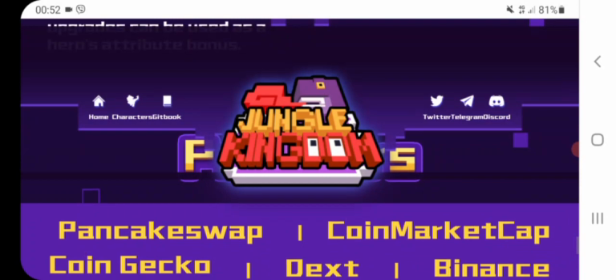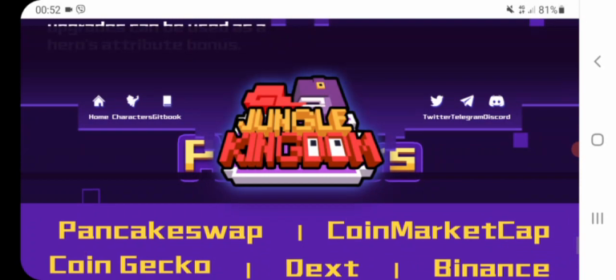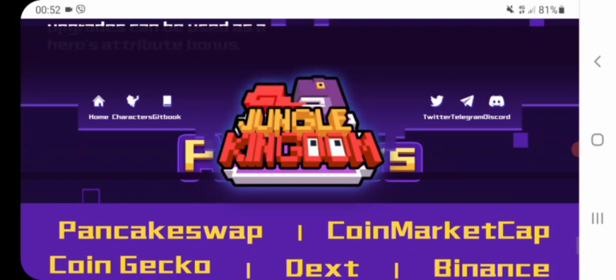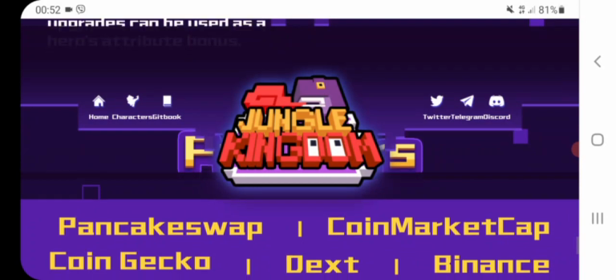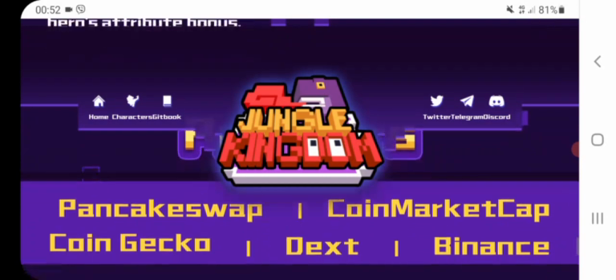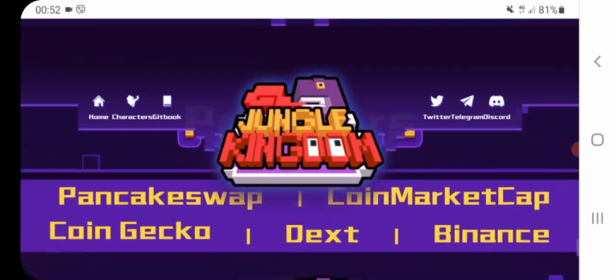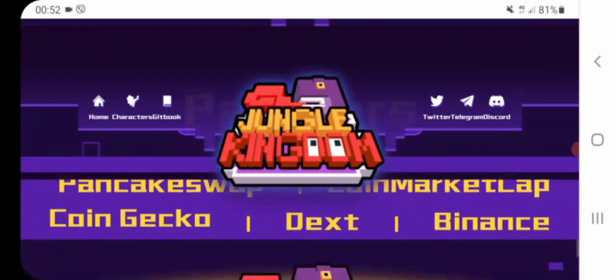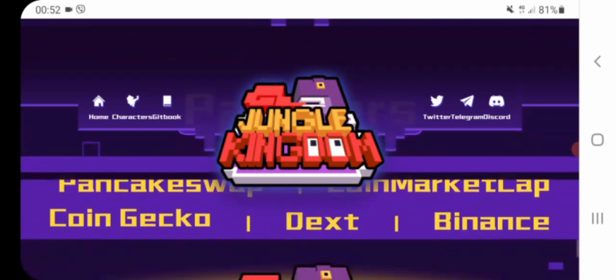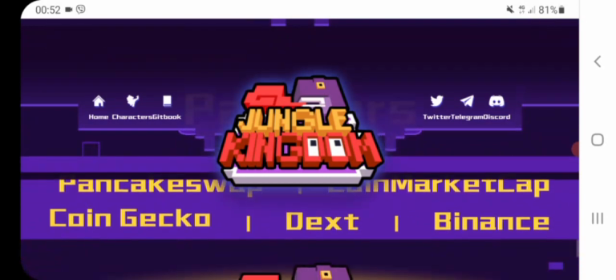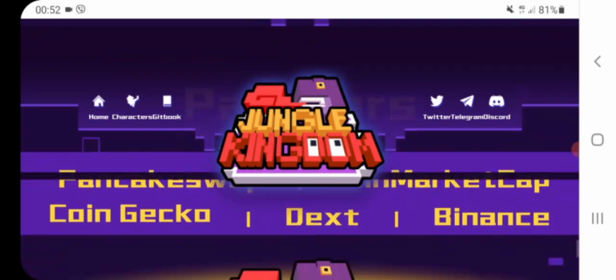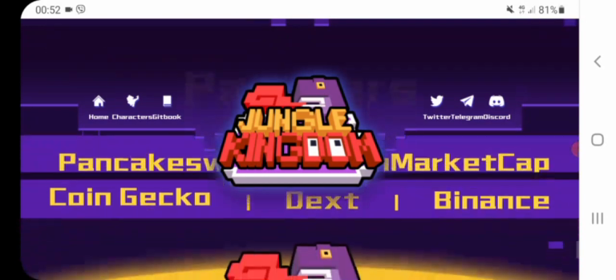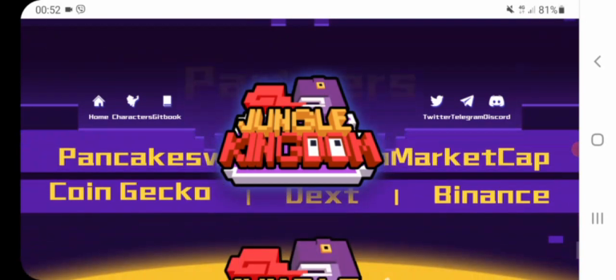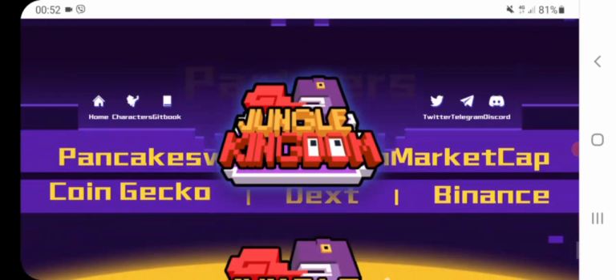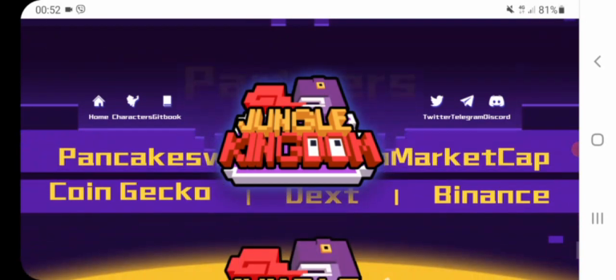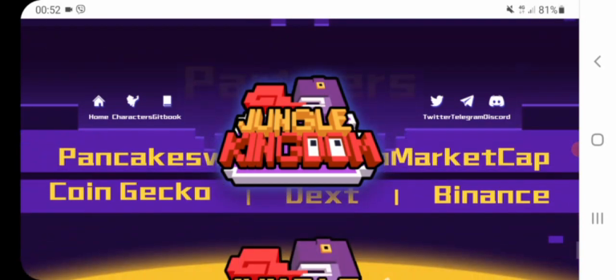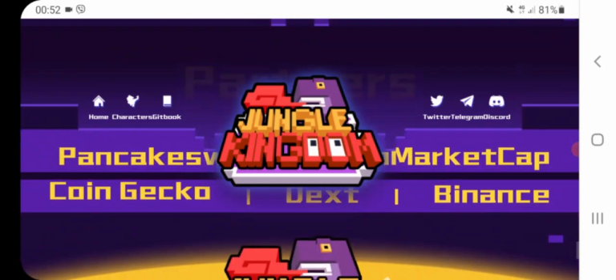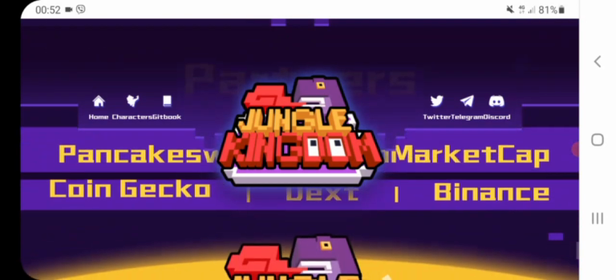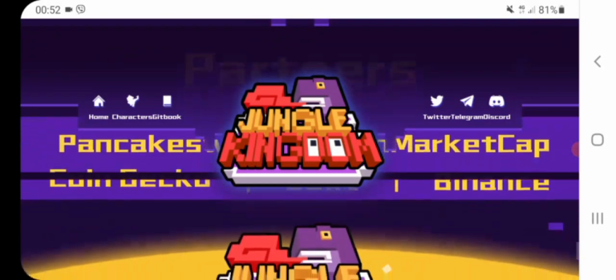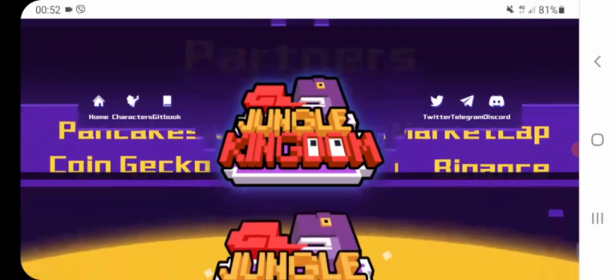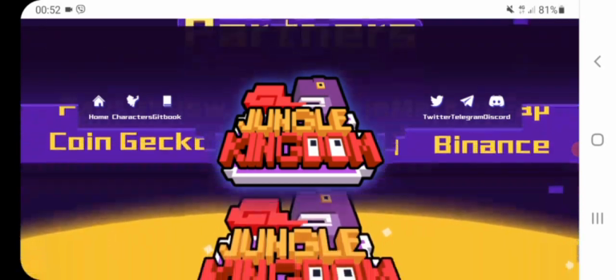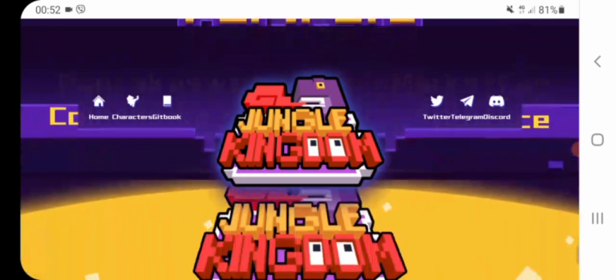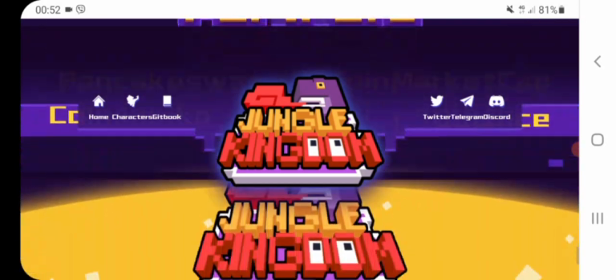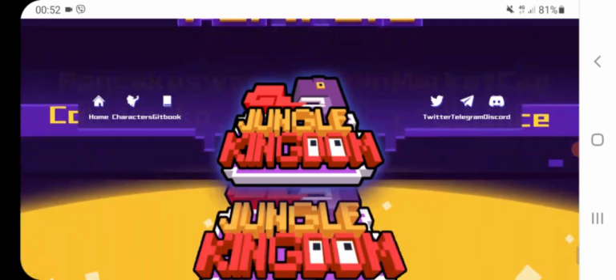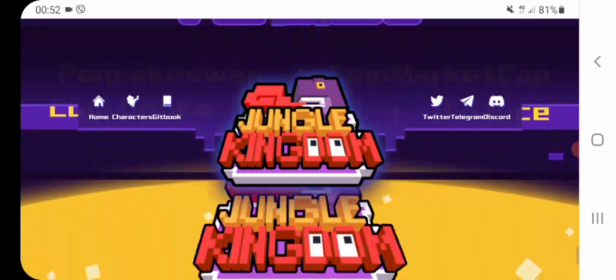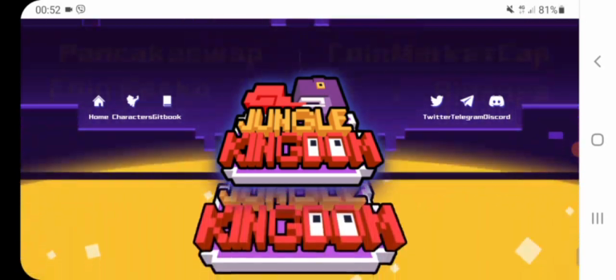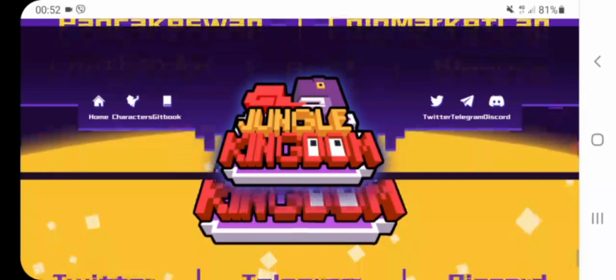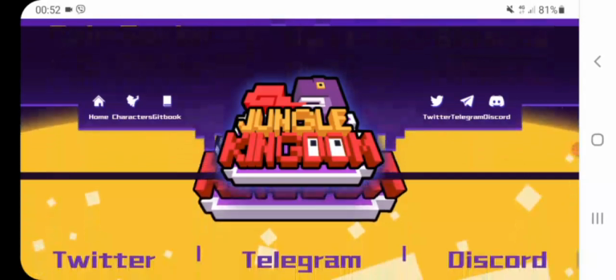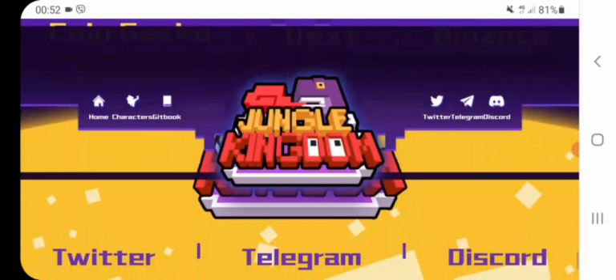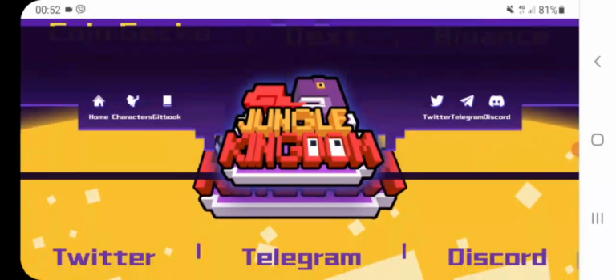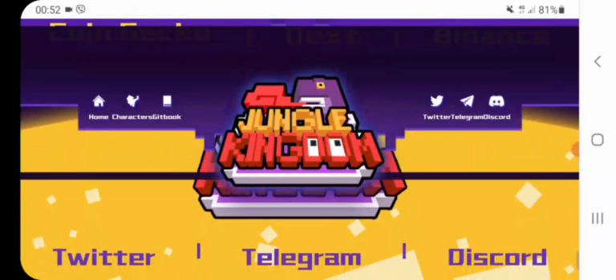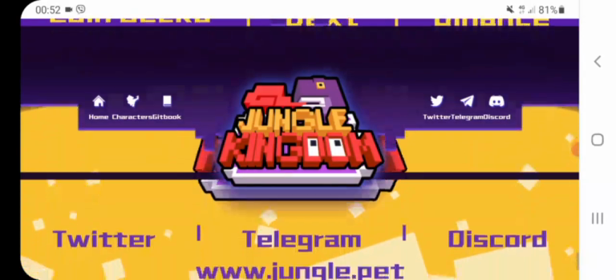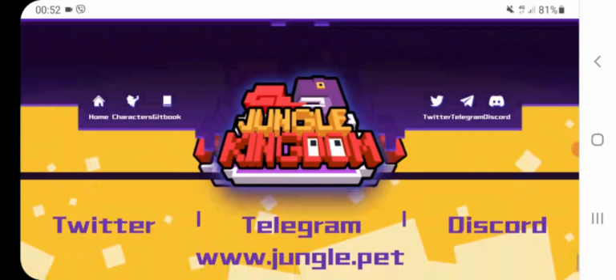For example, PancakeSwap, CoinGecko, CoinMarketCap, Dext, and Binance Smart Chain.